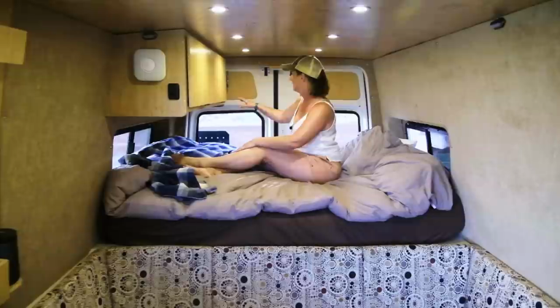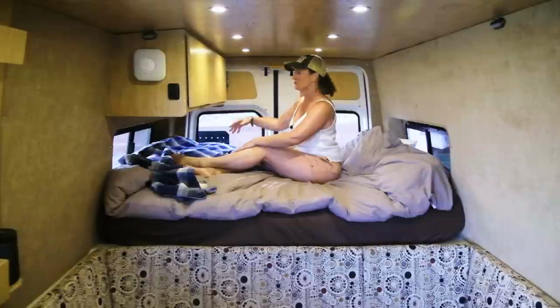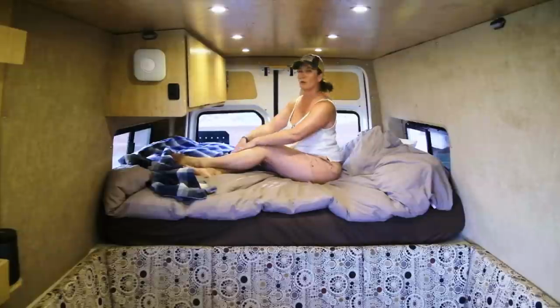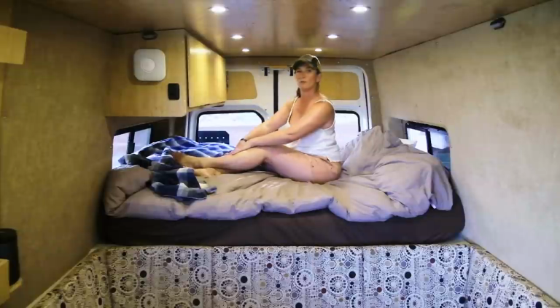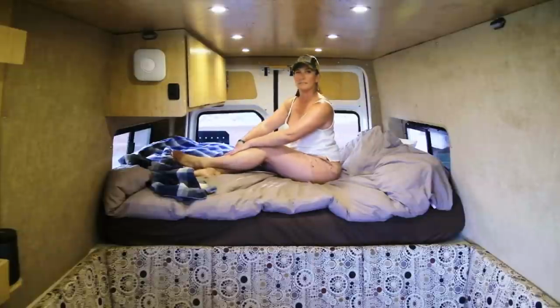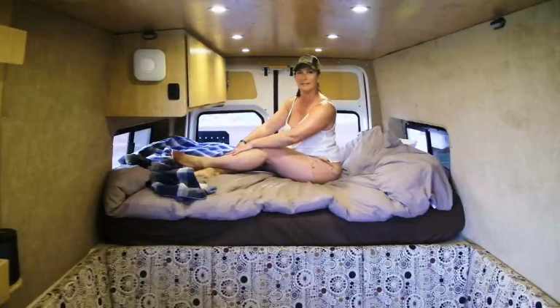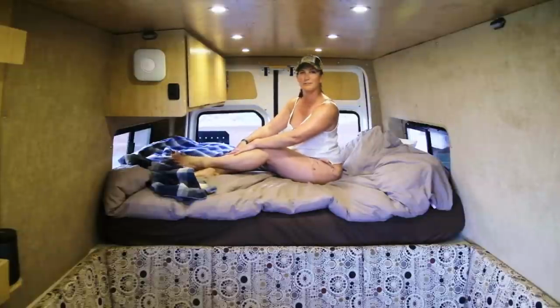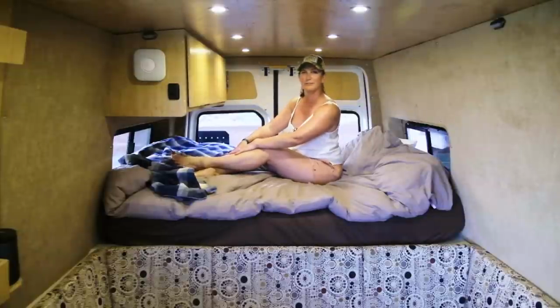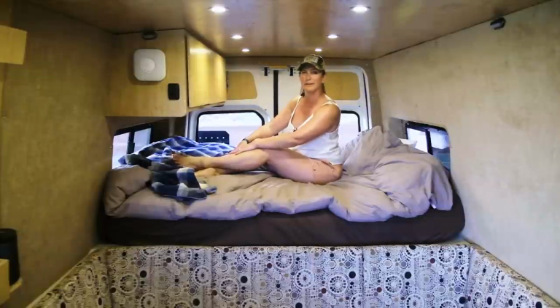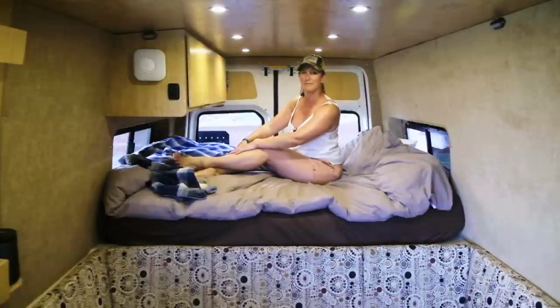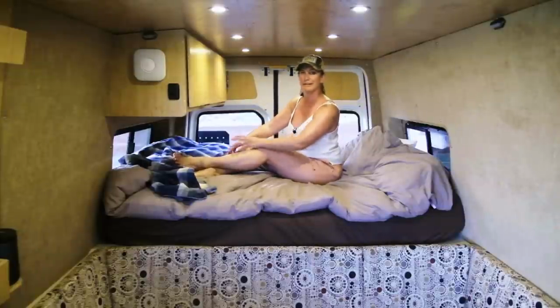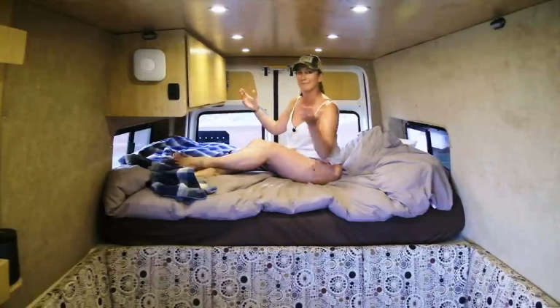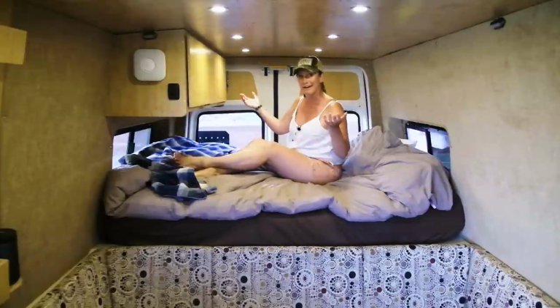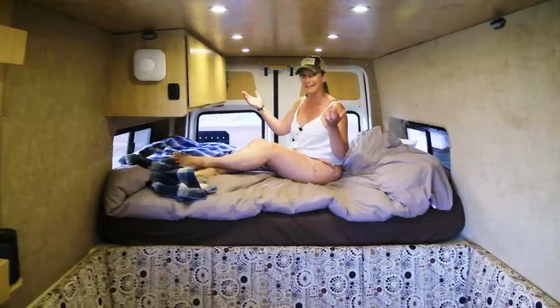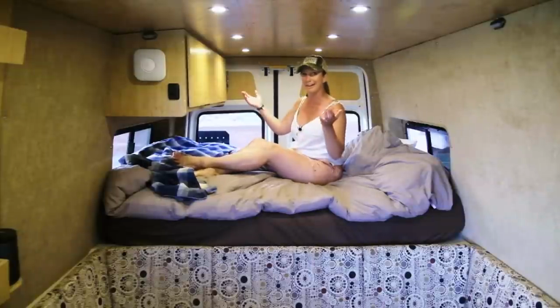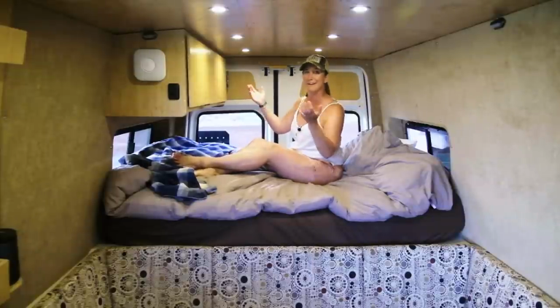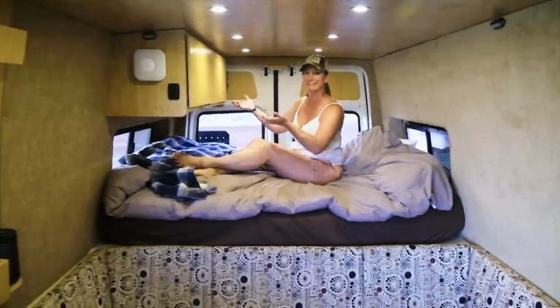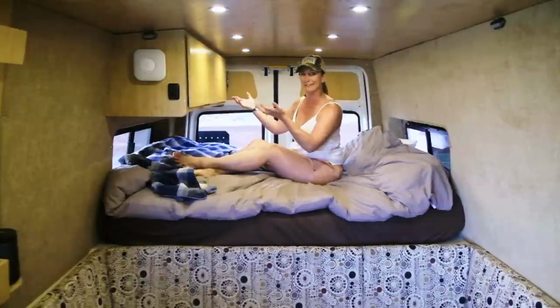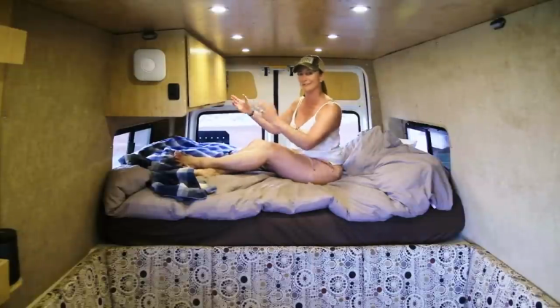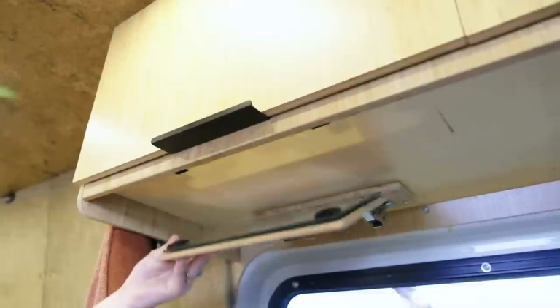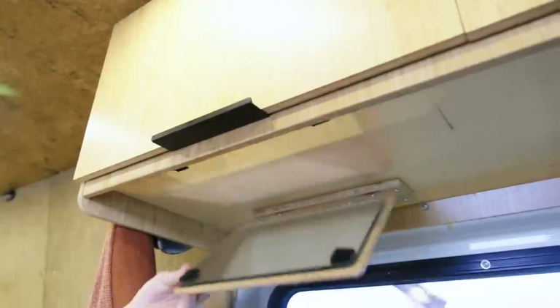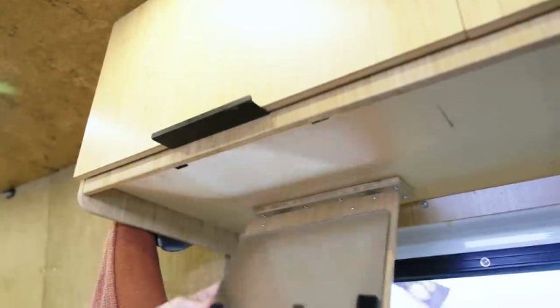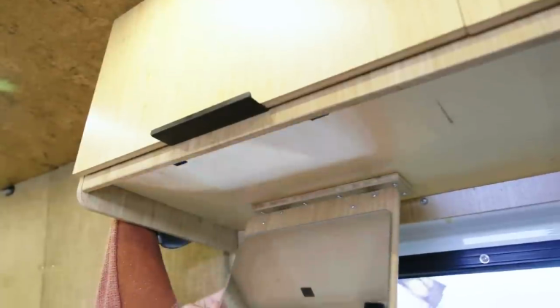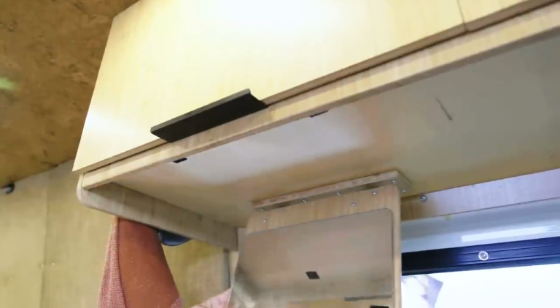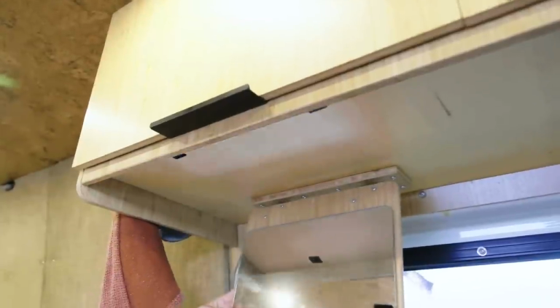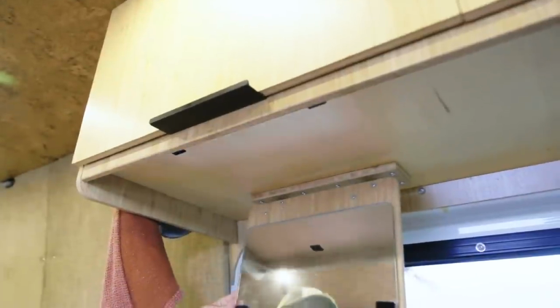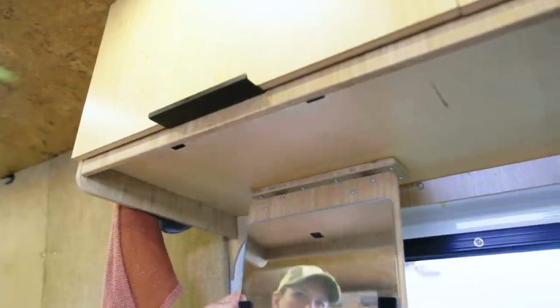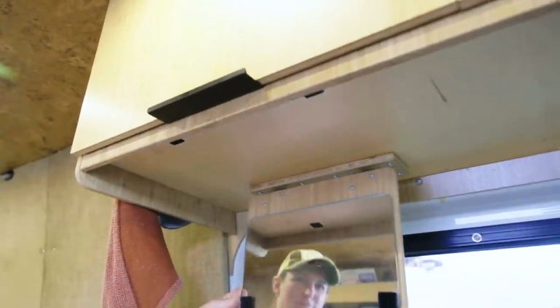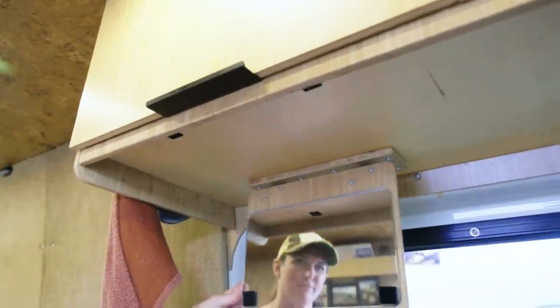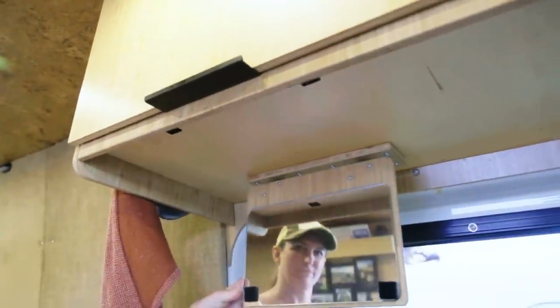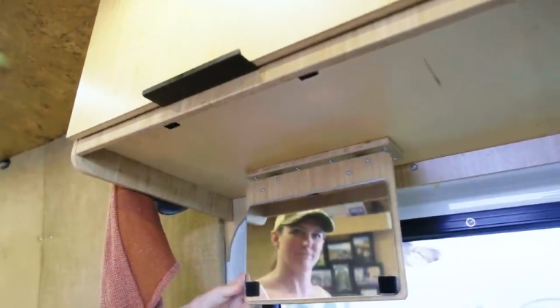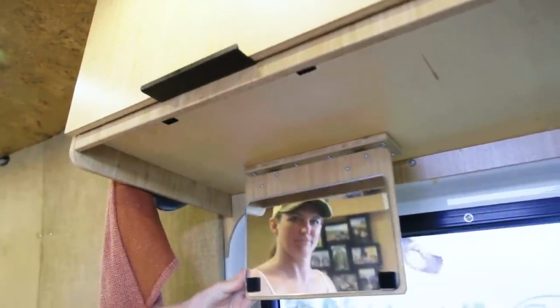Up here is our clothes storage area. We have his and hers. We have a nifty hanging area — we've actually taken the van on formal events and I have my ball gown hanging here and his suit, so we can hang those up and keep them from getting damaged. Who says you can't be van life and still dress up and have an adult night out?